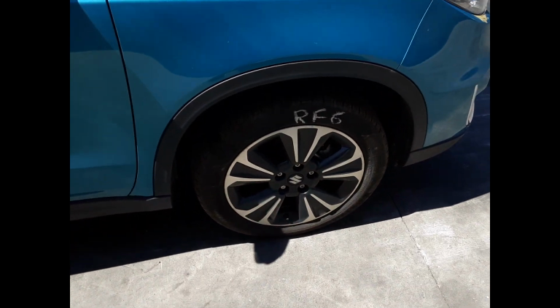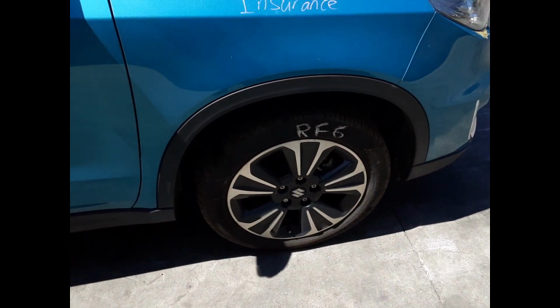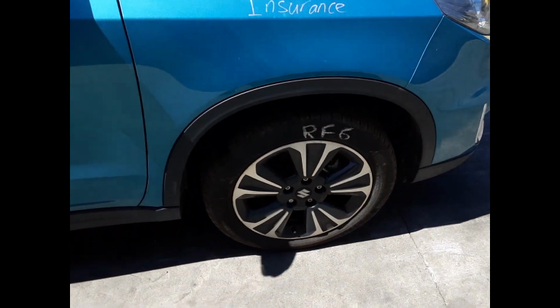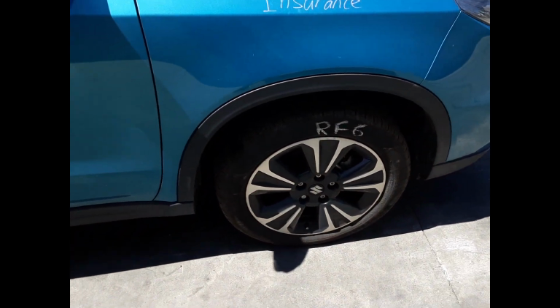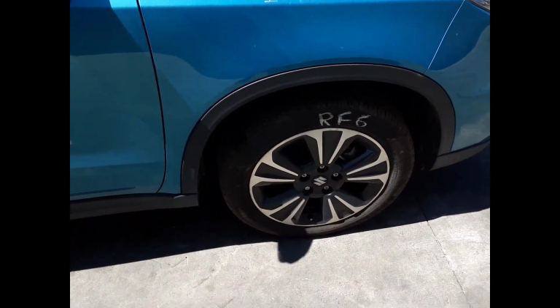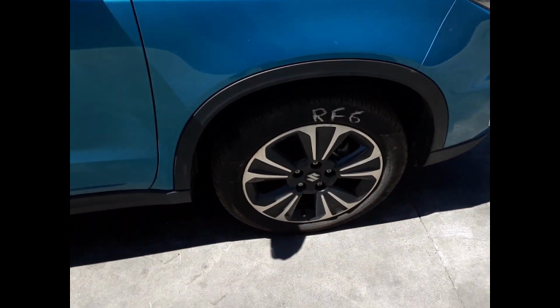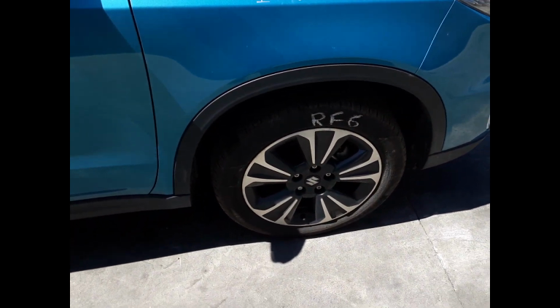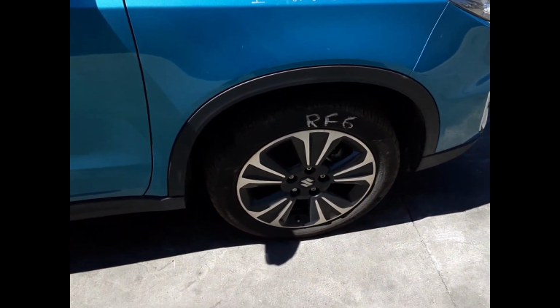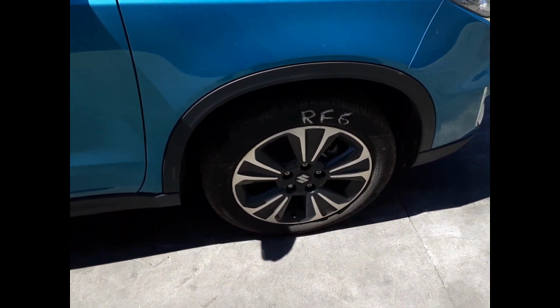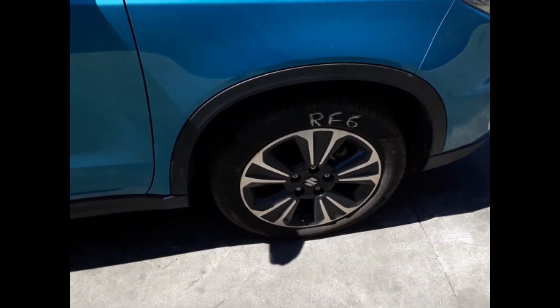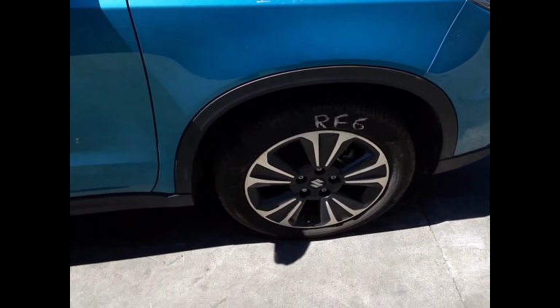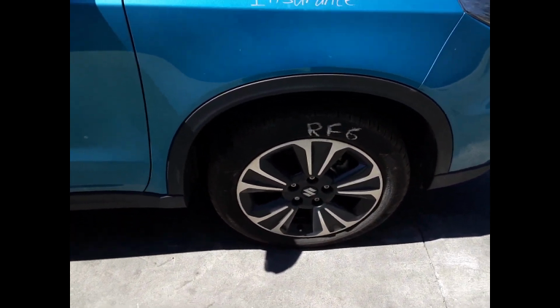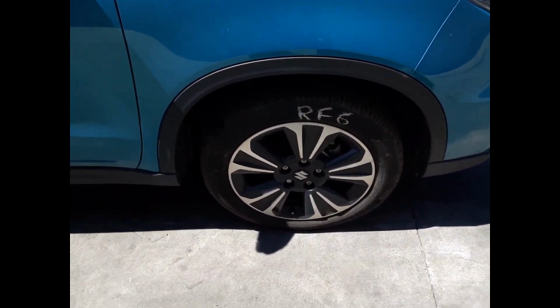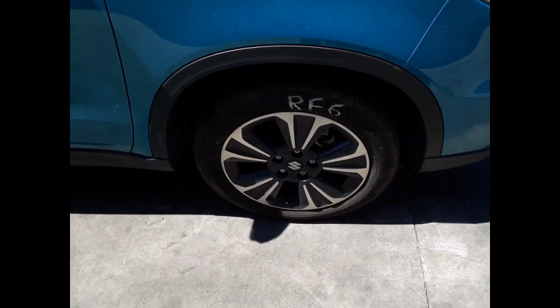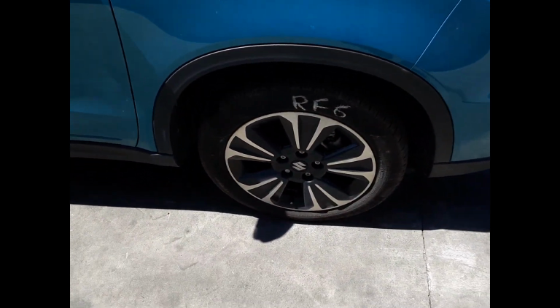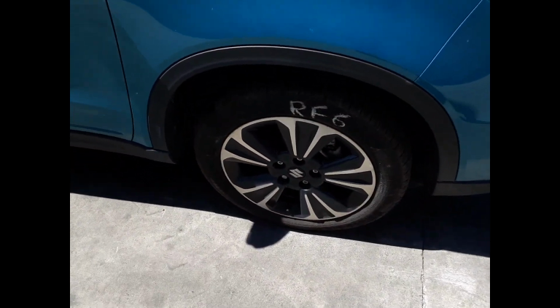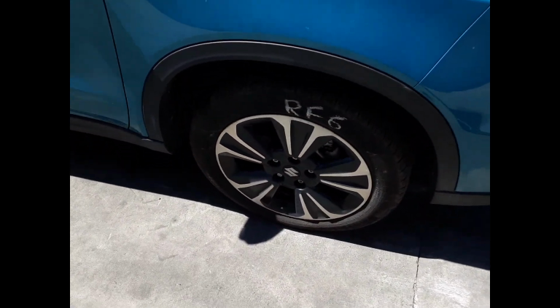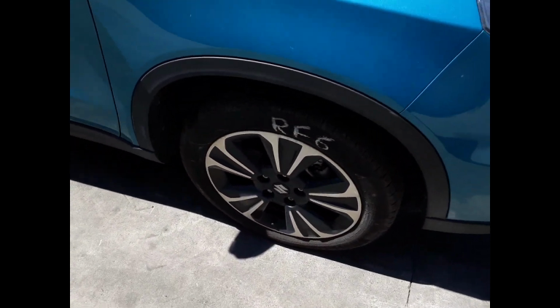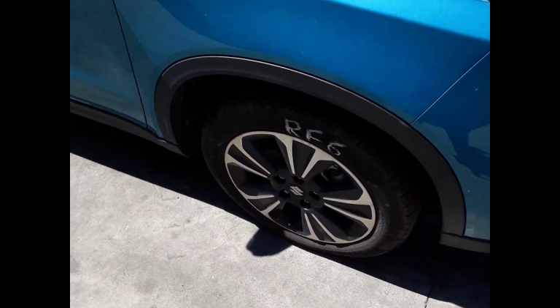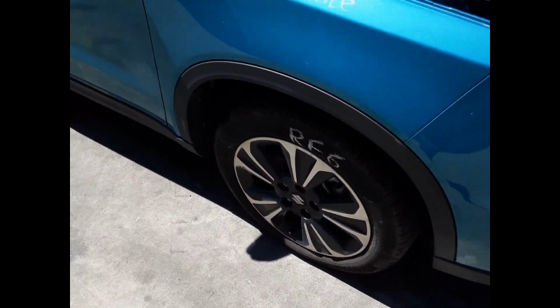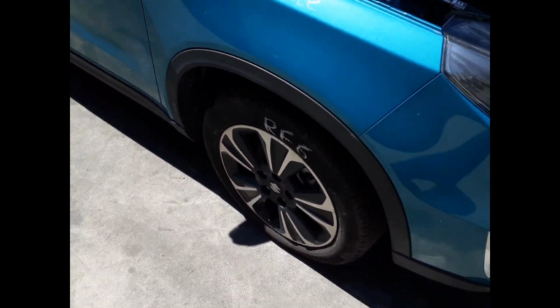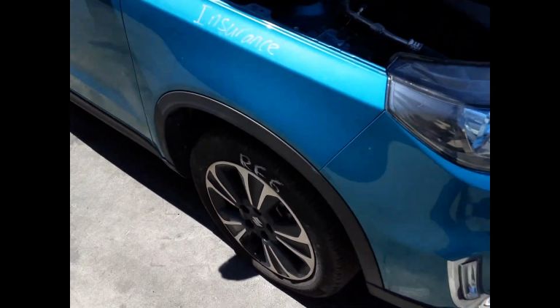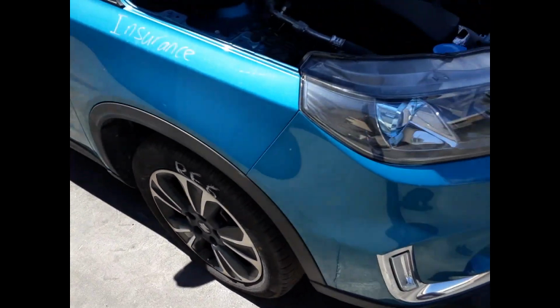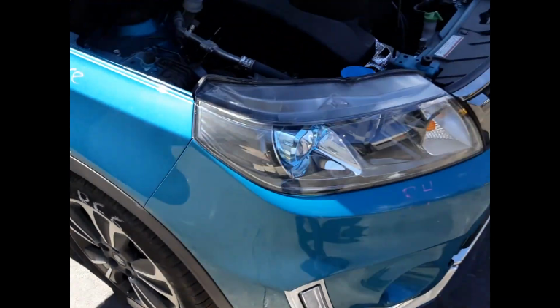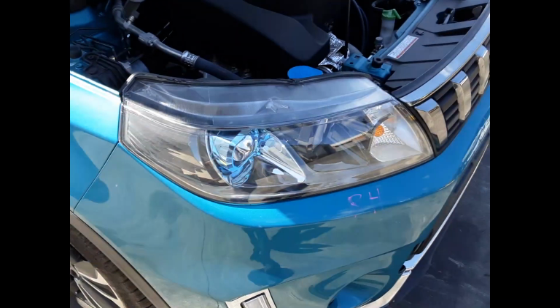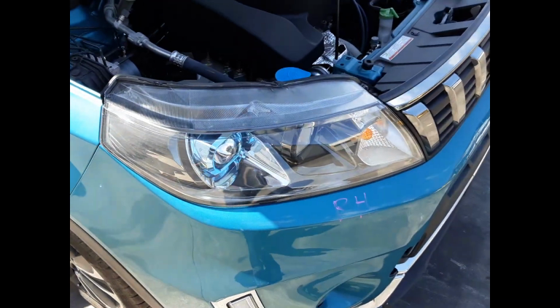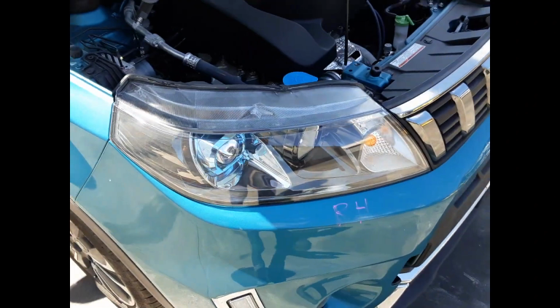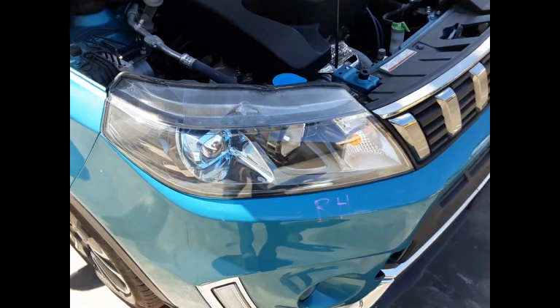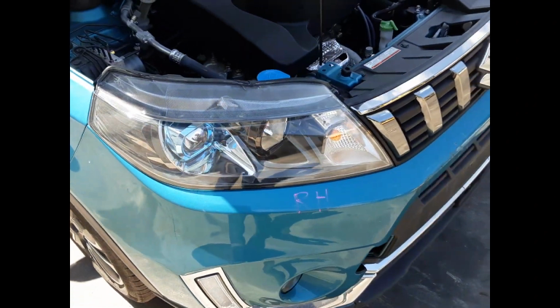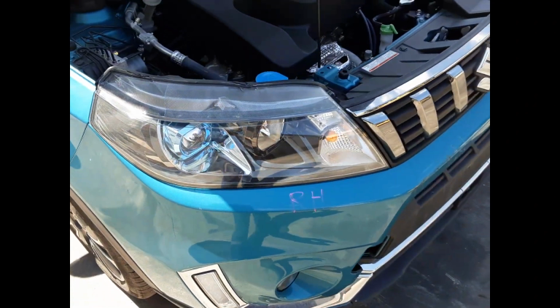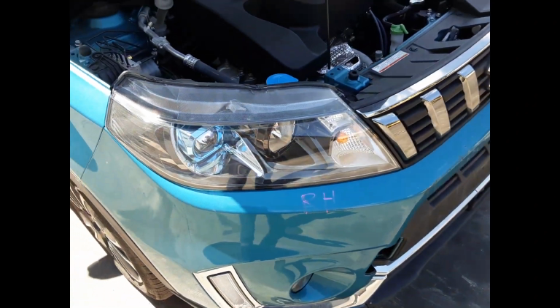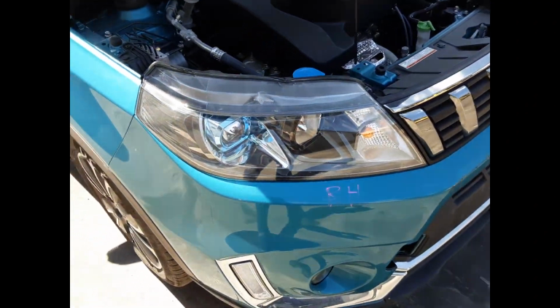Right front wheel, factory alloy mag, 17-inch rim, good tire. Right-hand headlight.